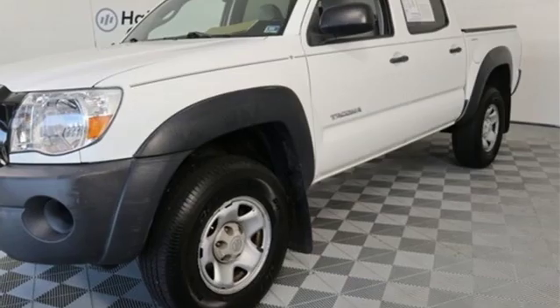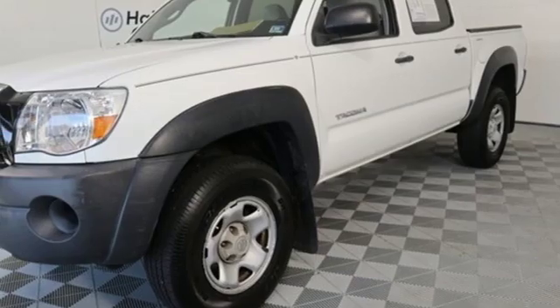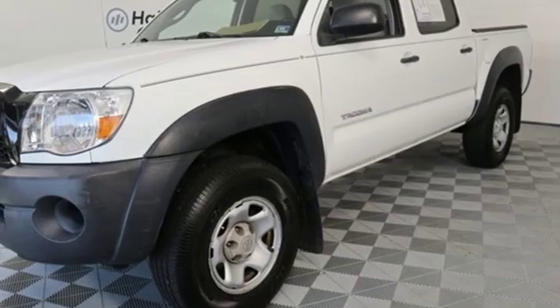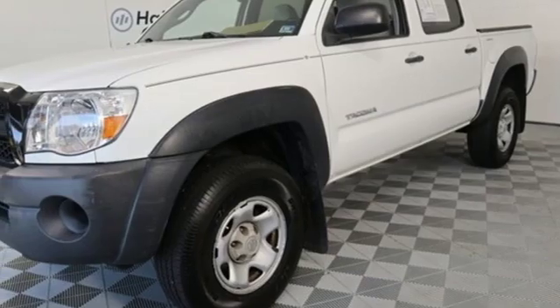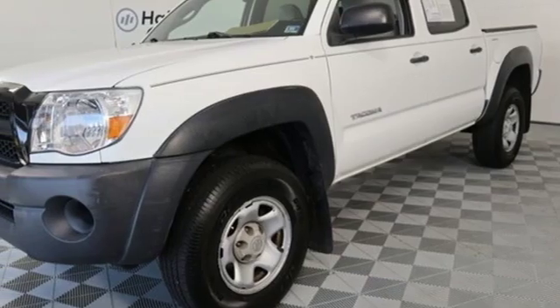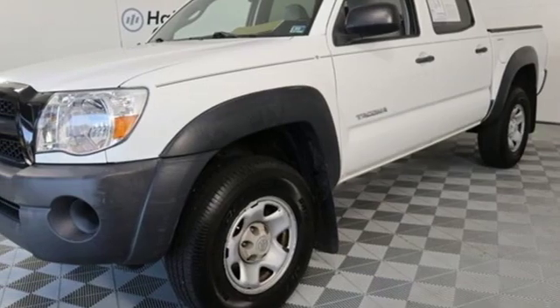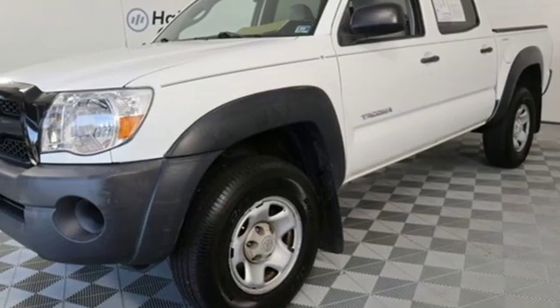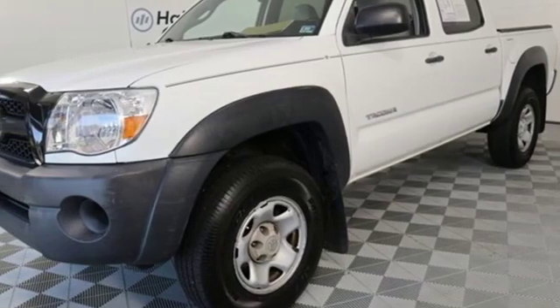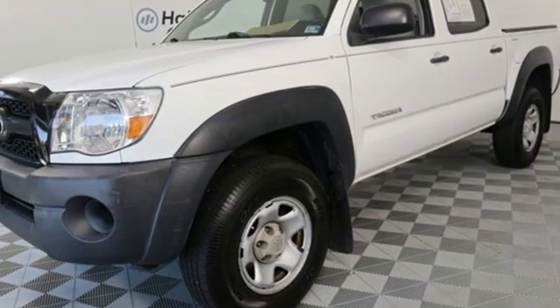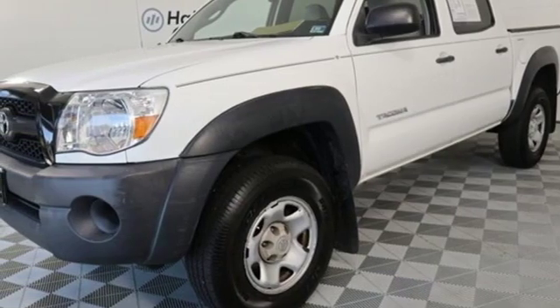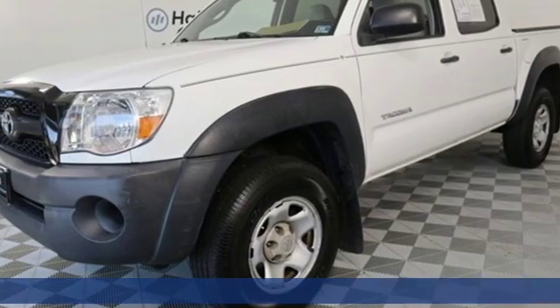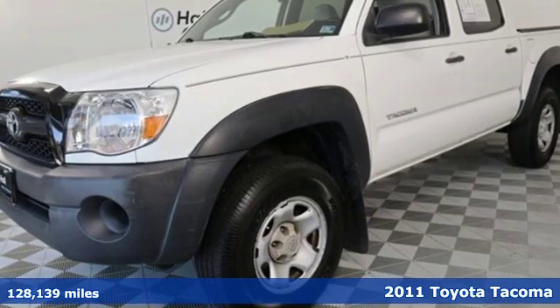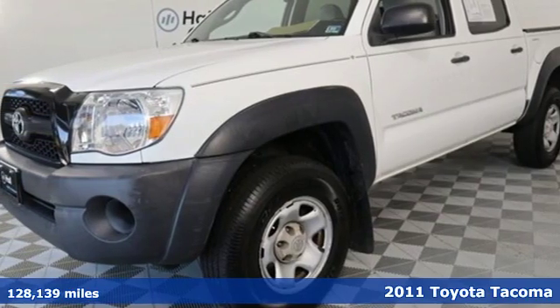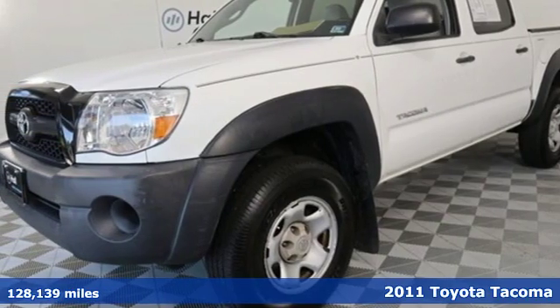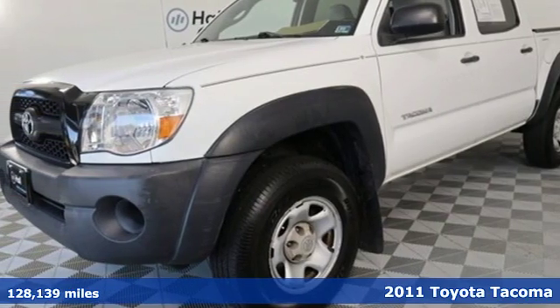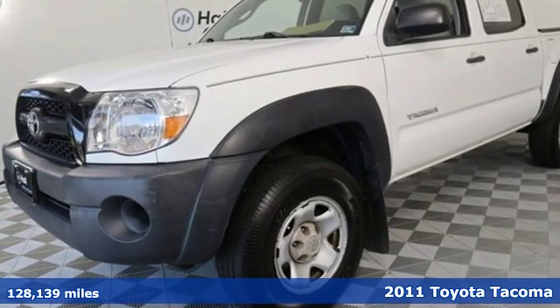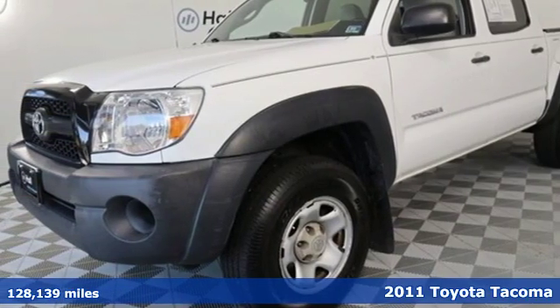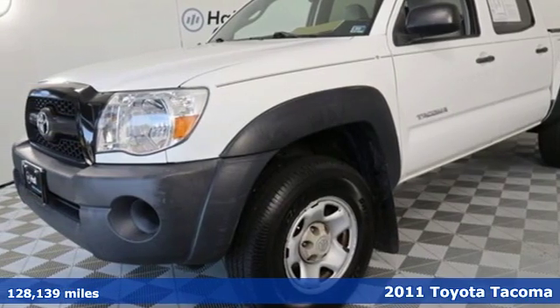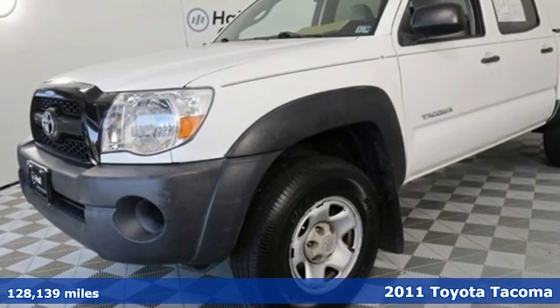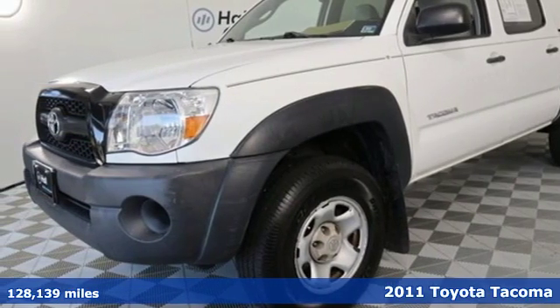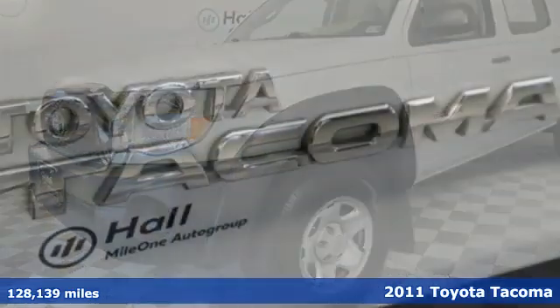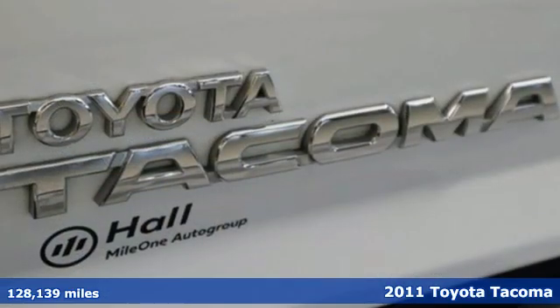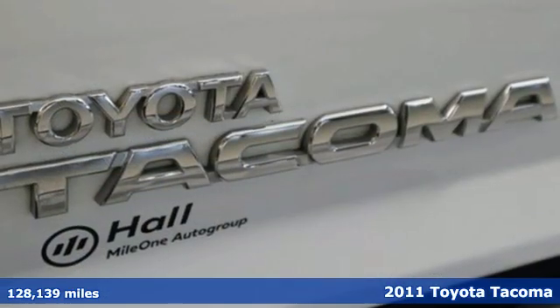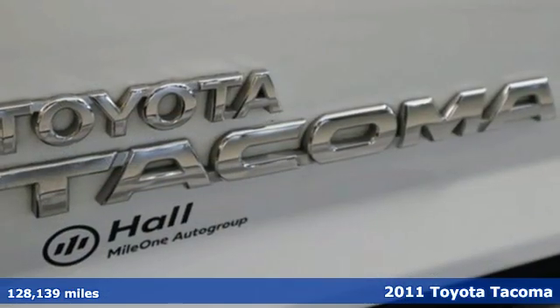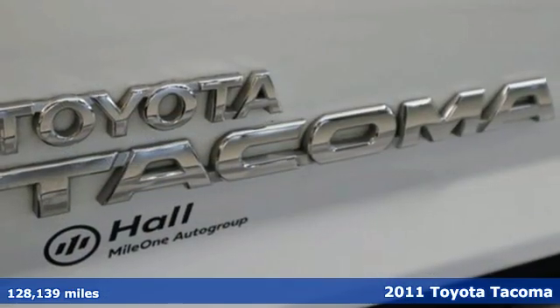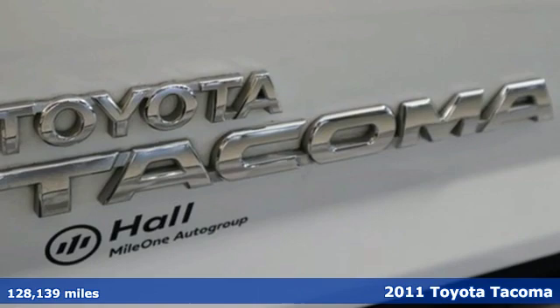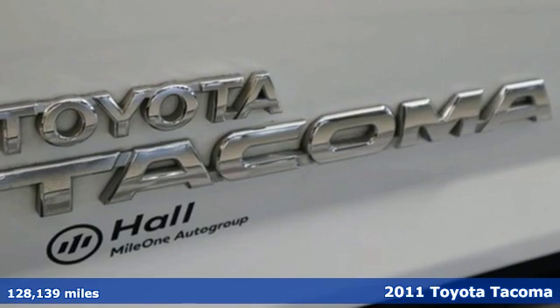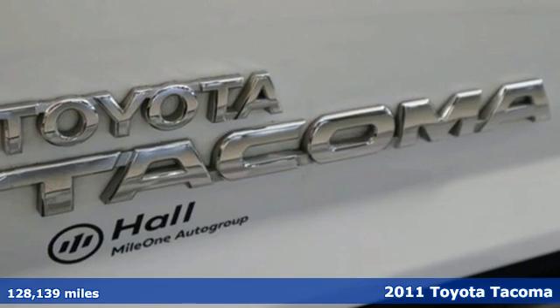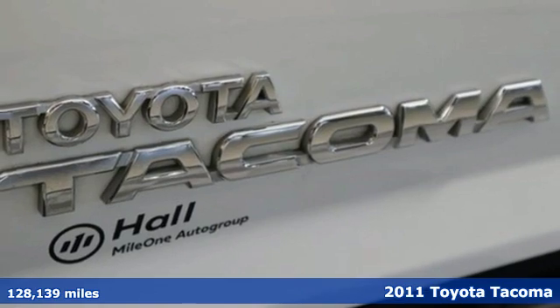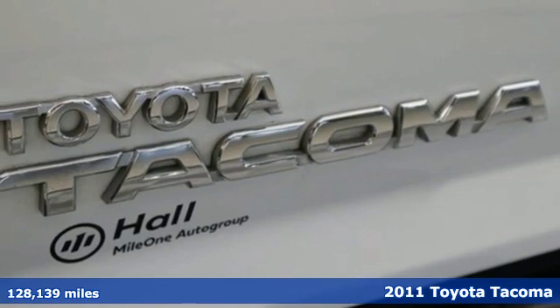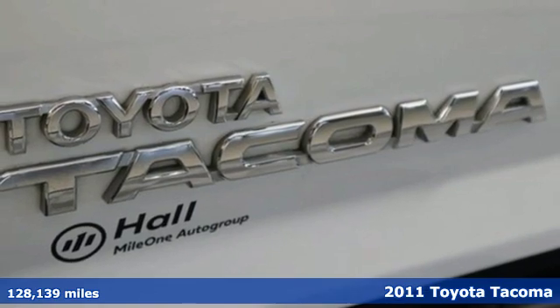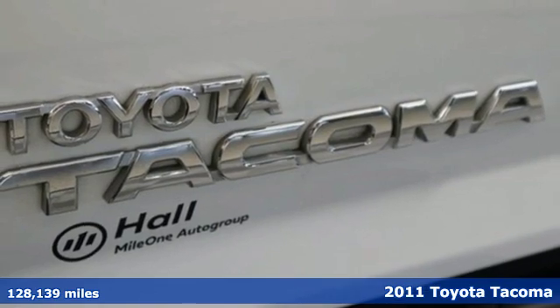It's a 2011 Toyota Tacoma. Toyota: steered by ingenuity, driven by passion.